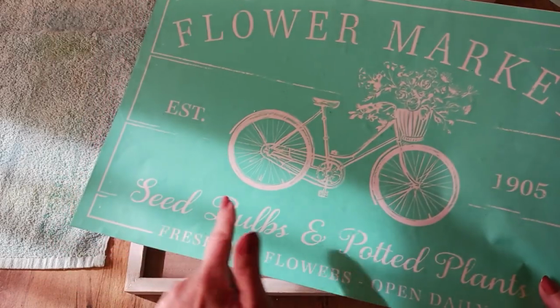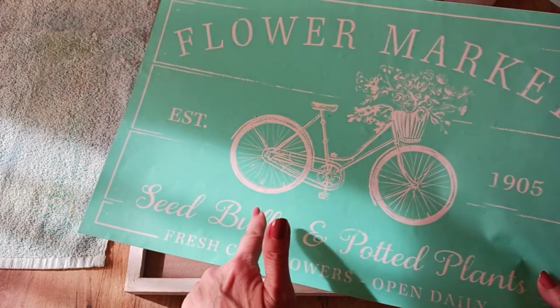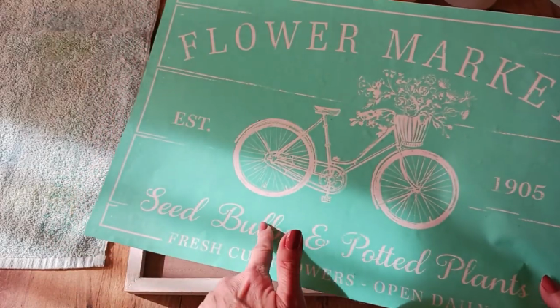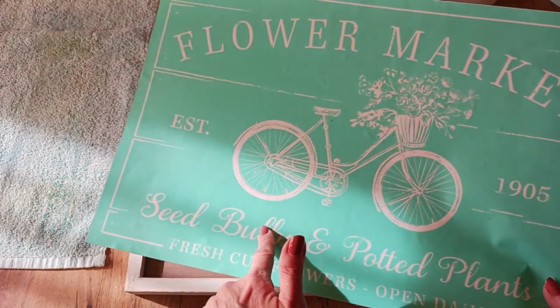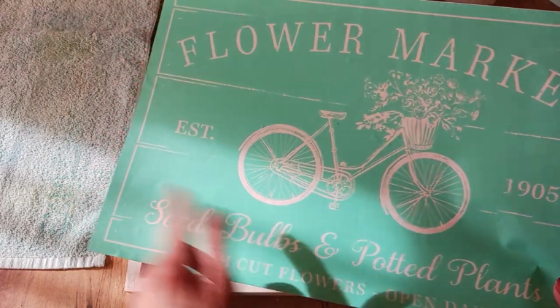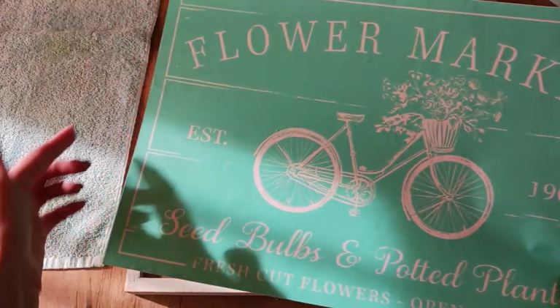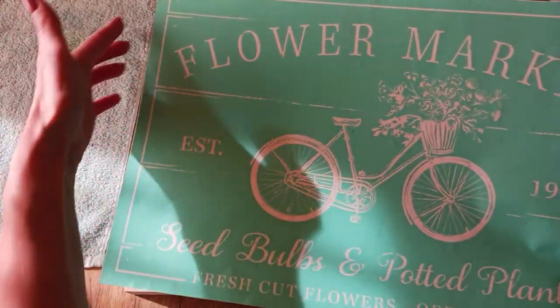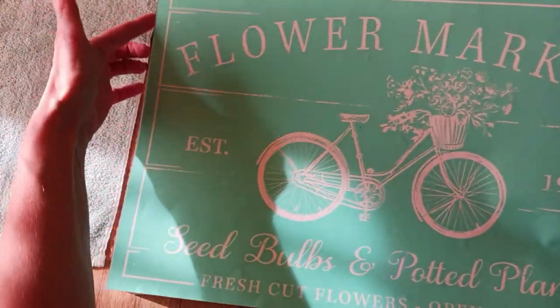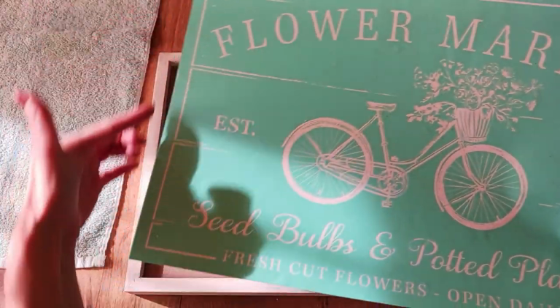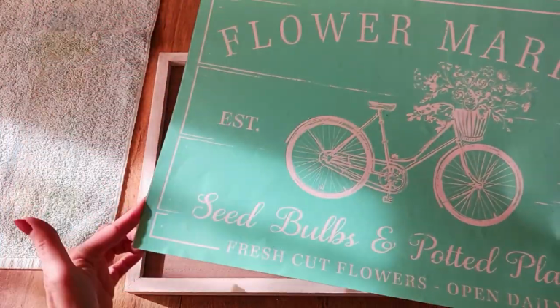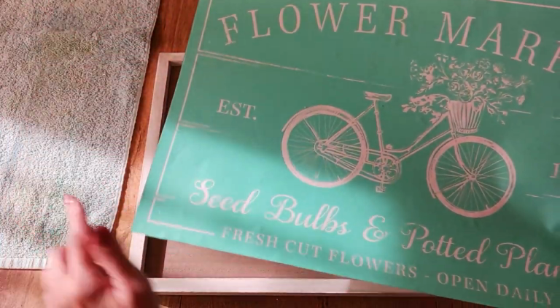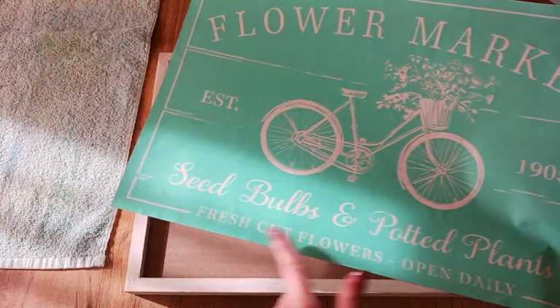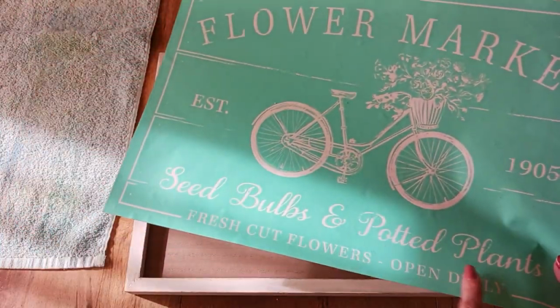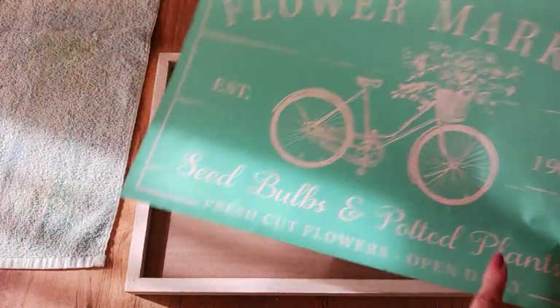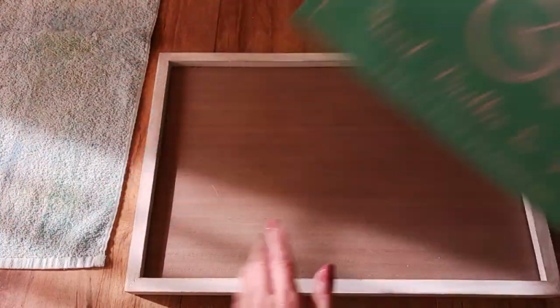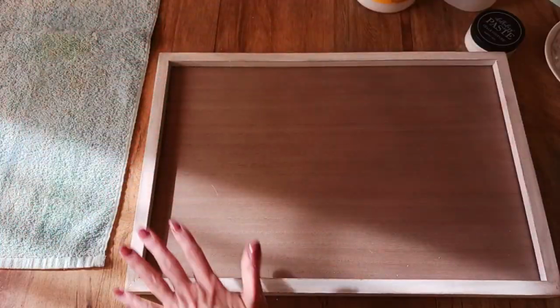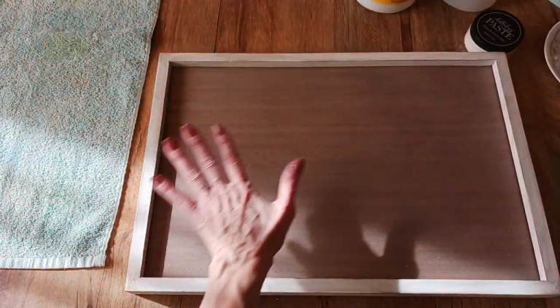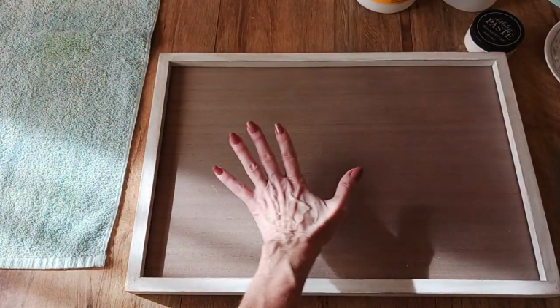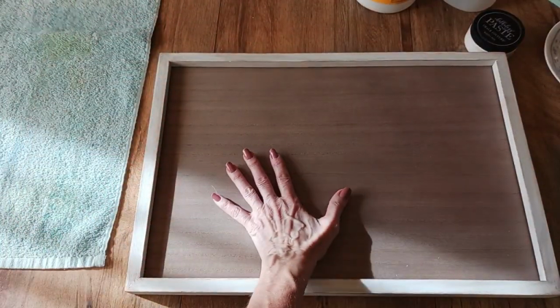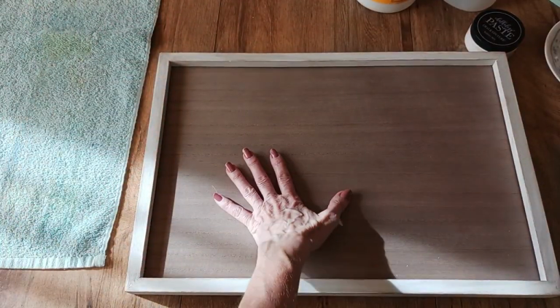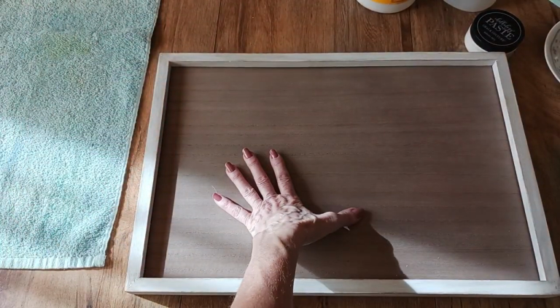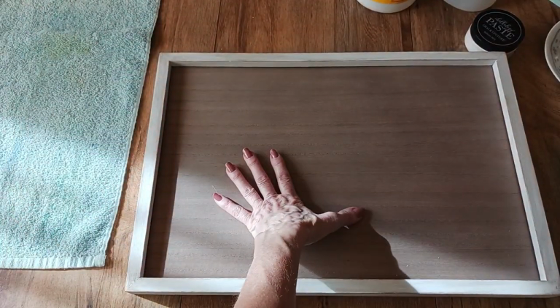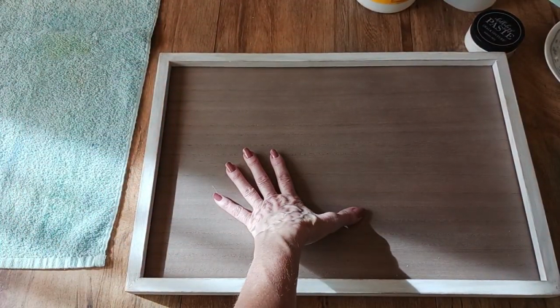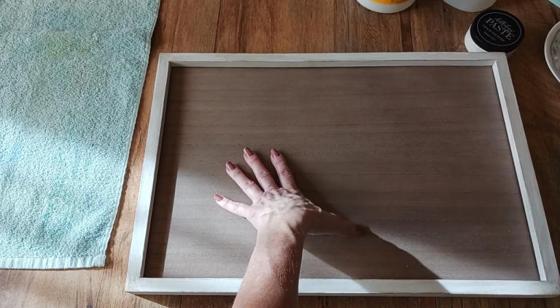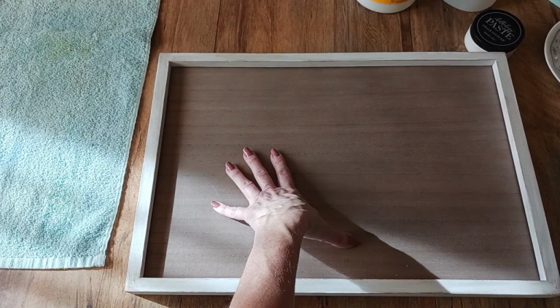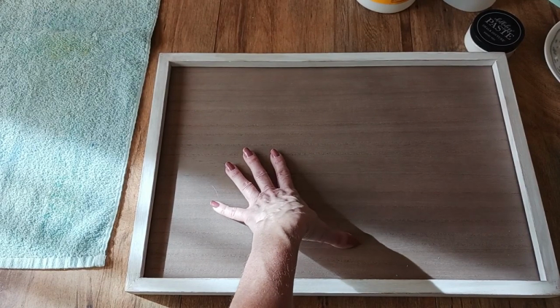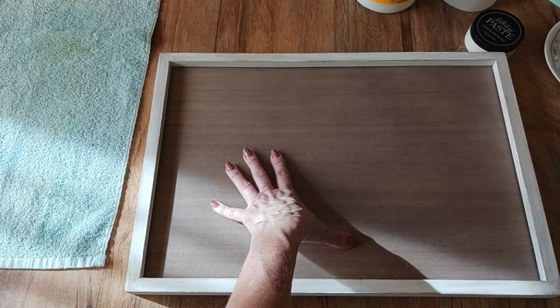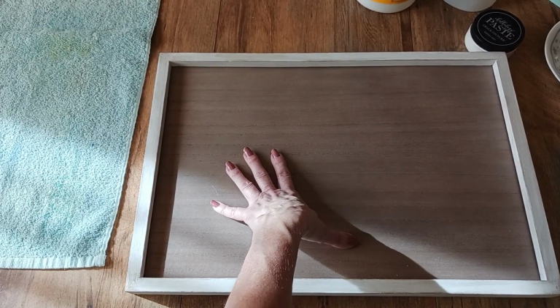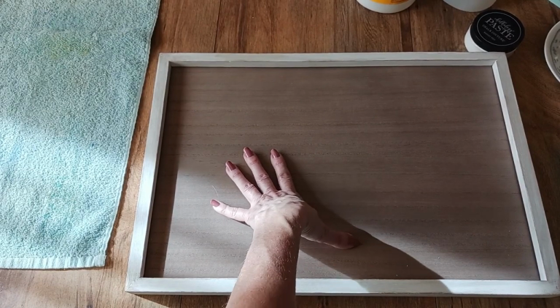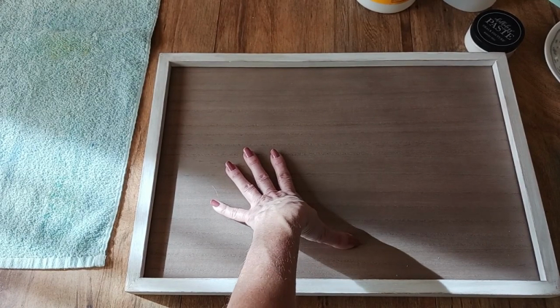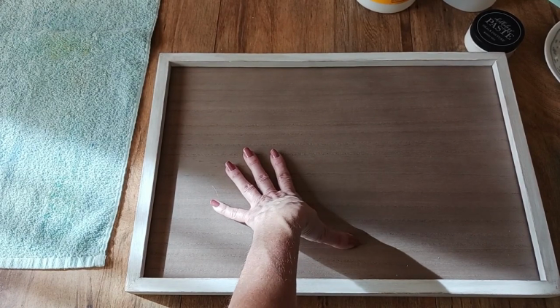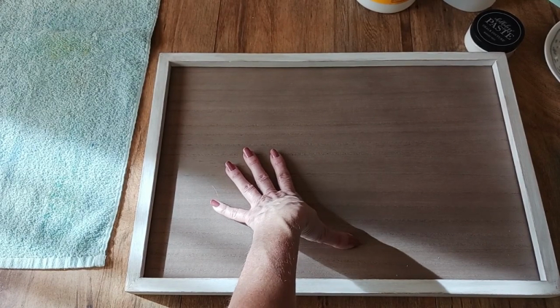It's a size C transfer, which means it's 12 inches by 18 inches. They've got this new surface called Outside the Box — it's pretty awesome, I love it.